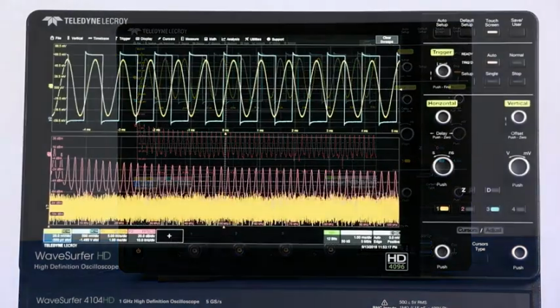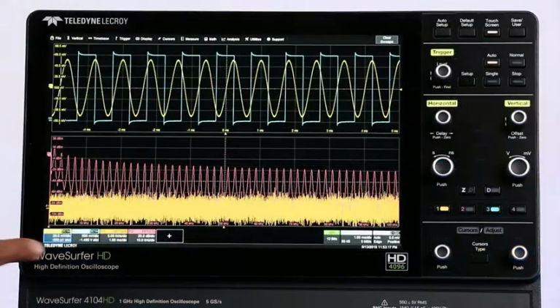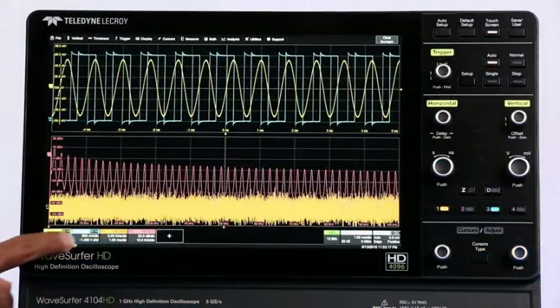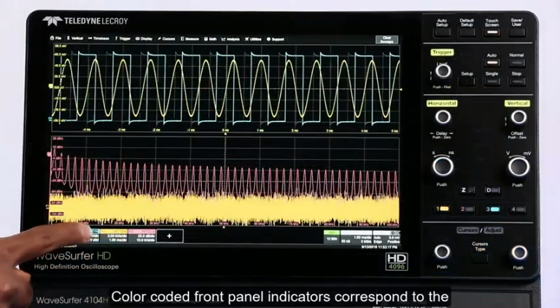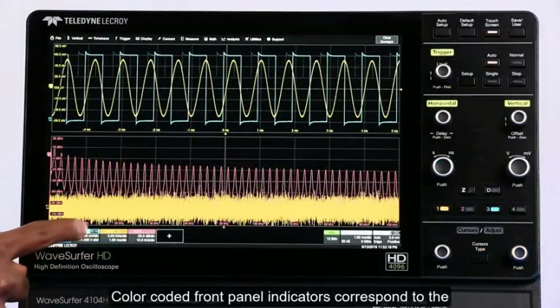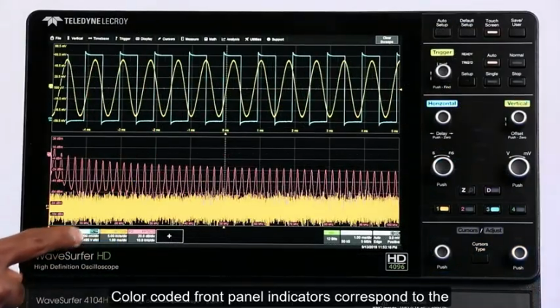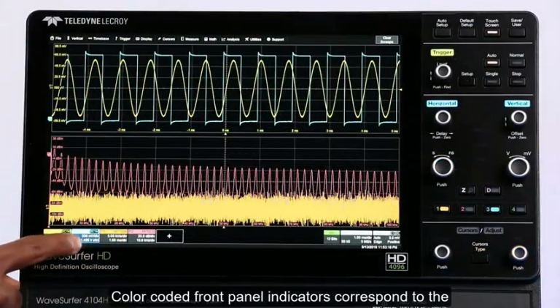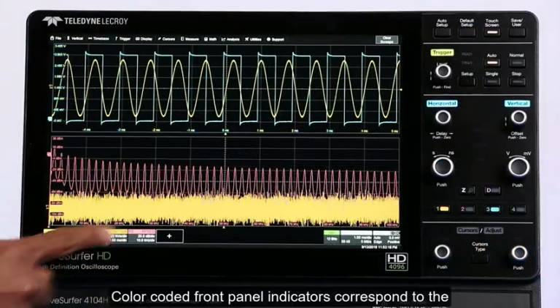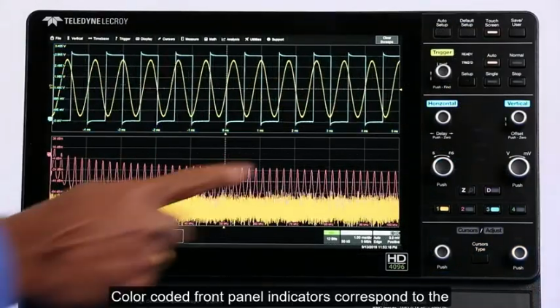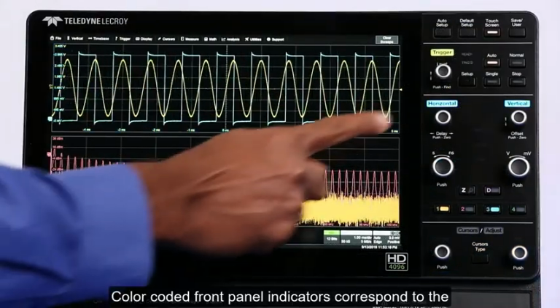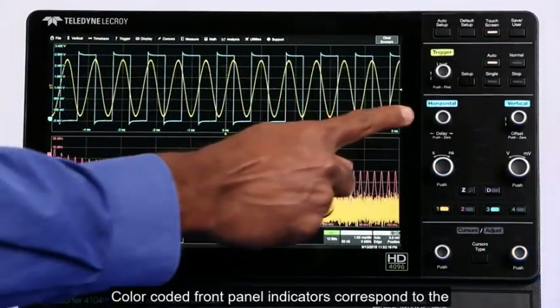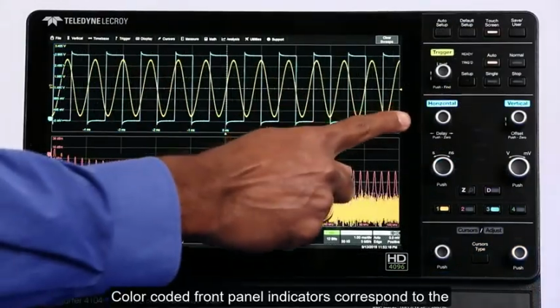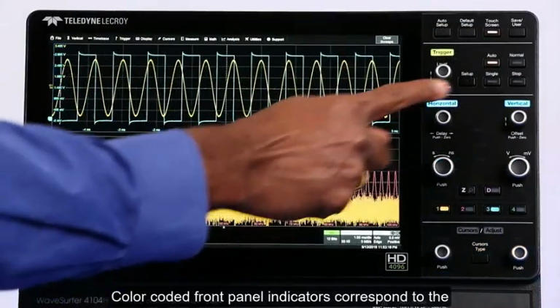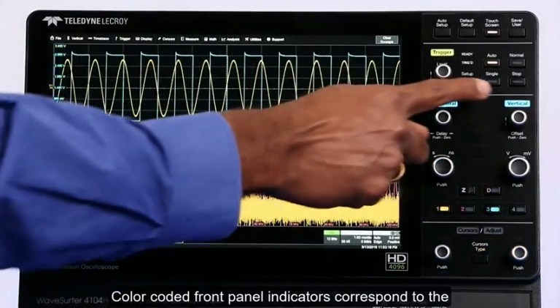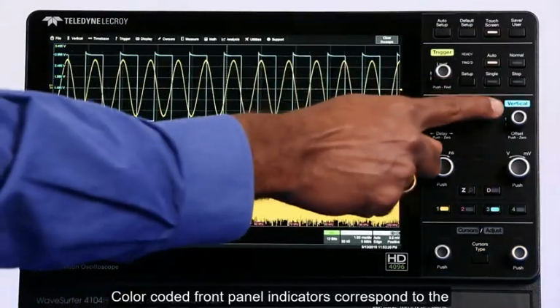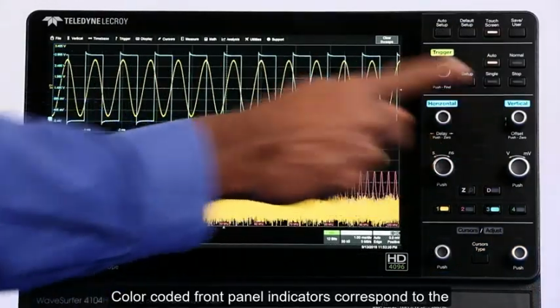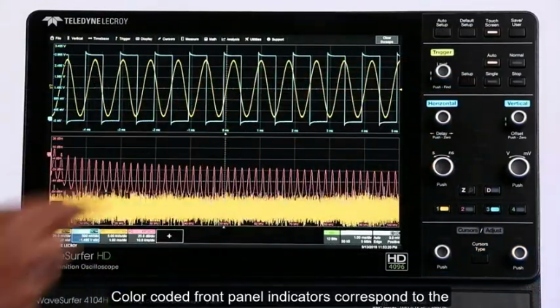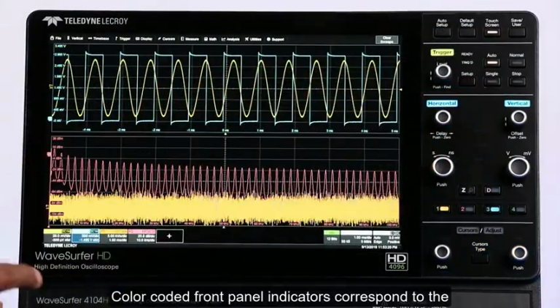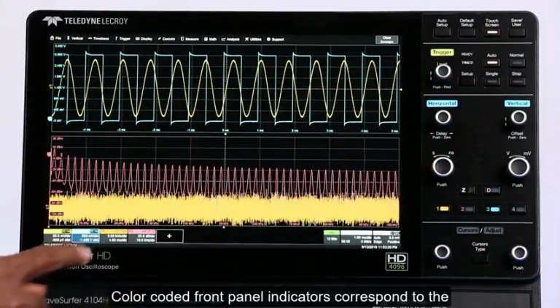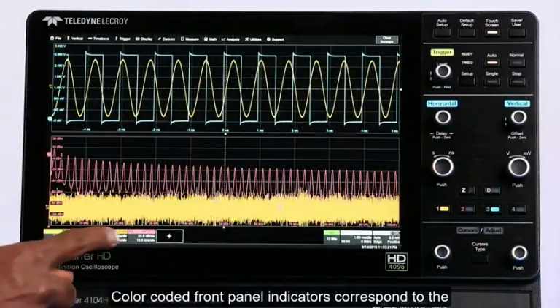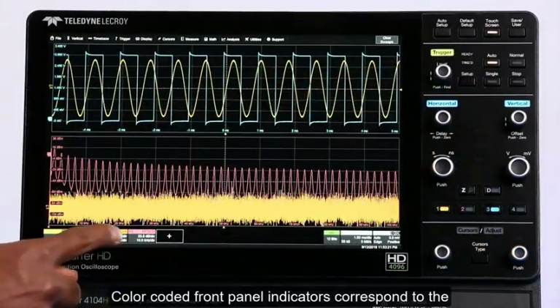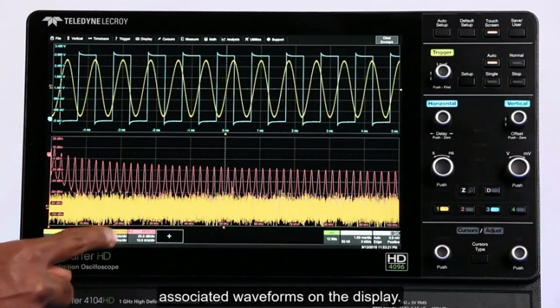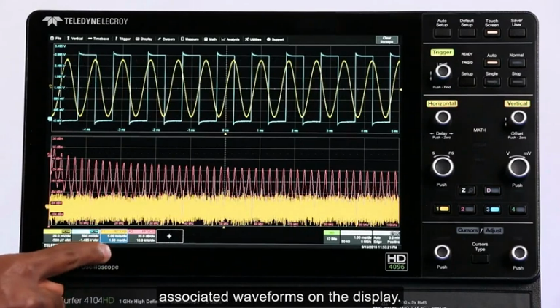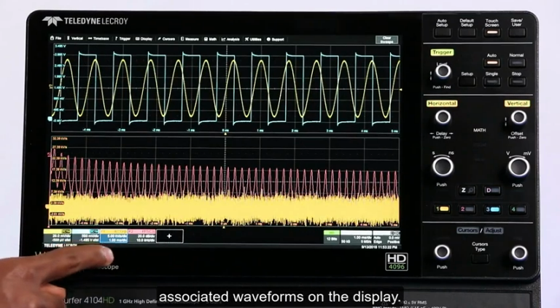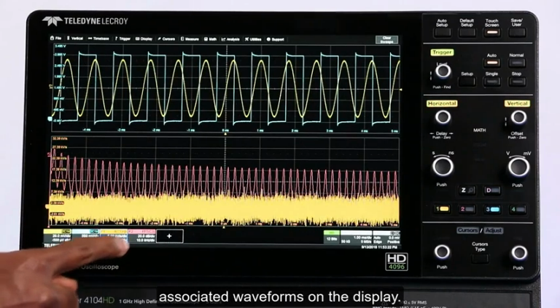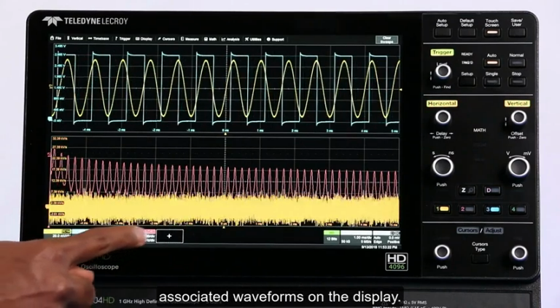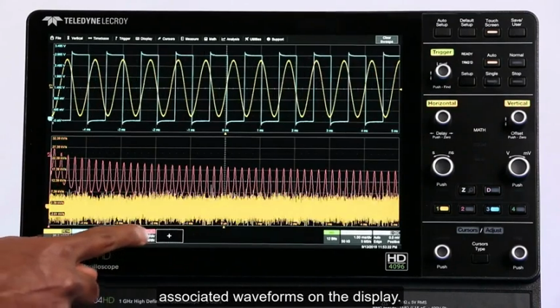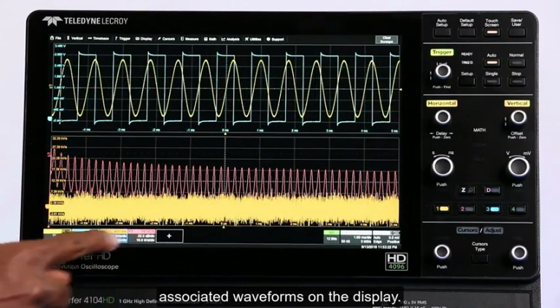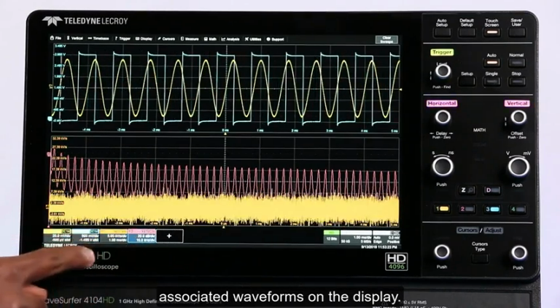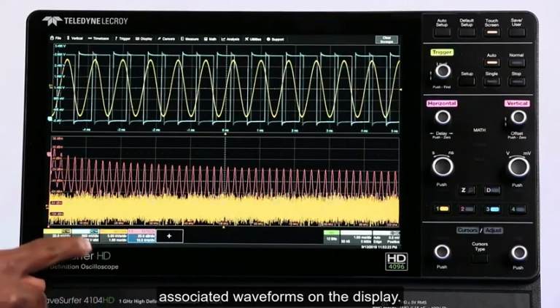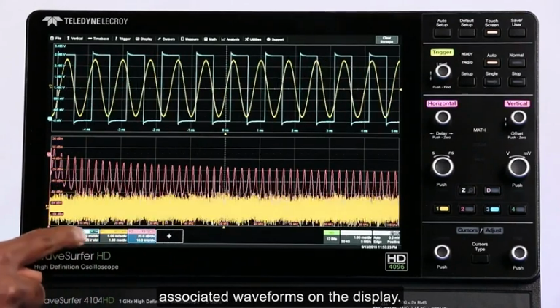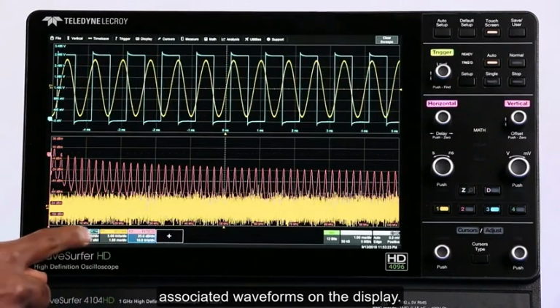Color-coded front panel indicators correspond to the associated waveforms on the display.